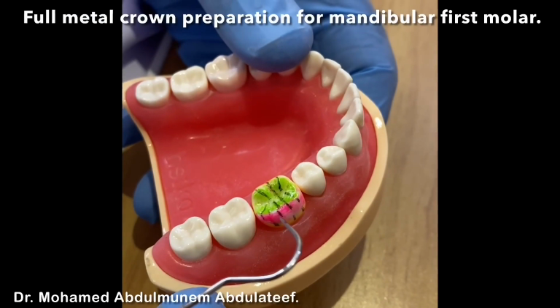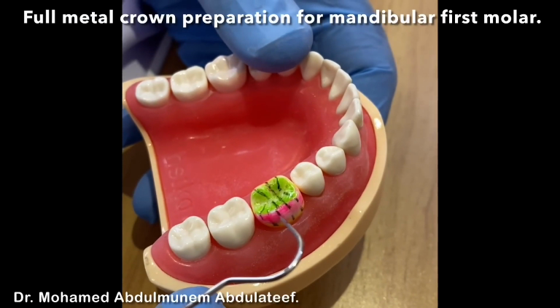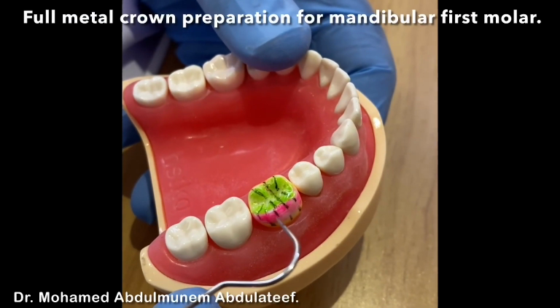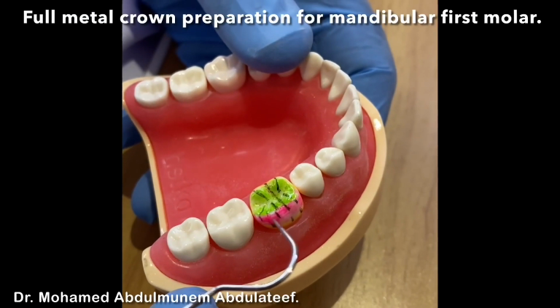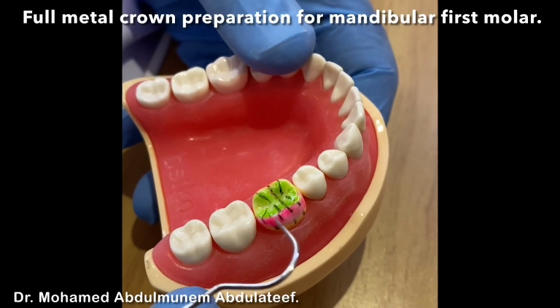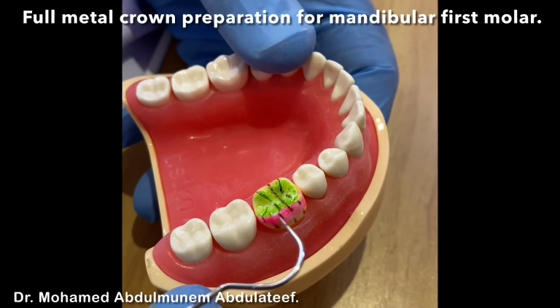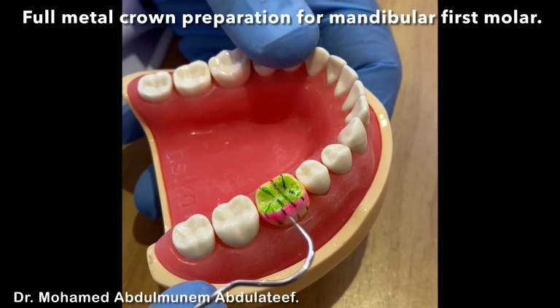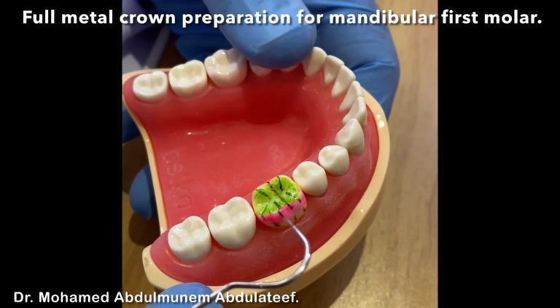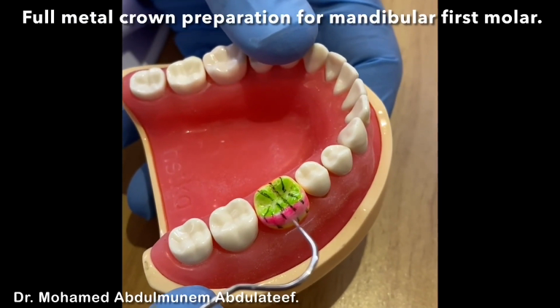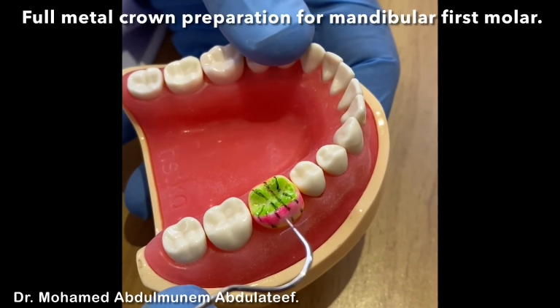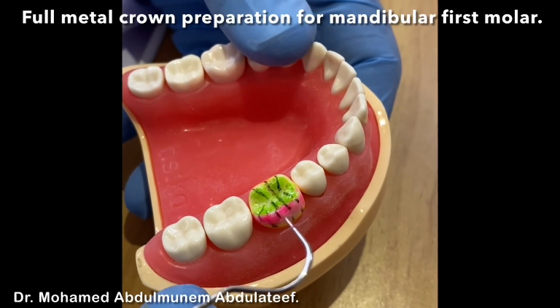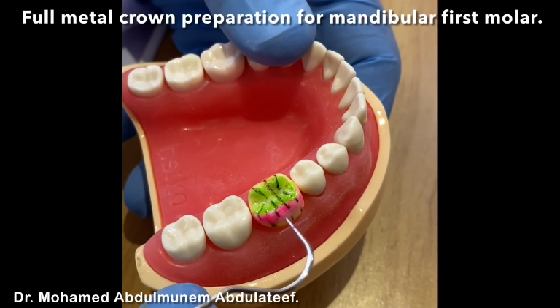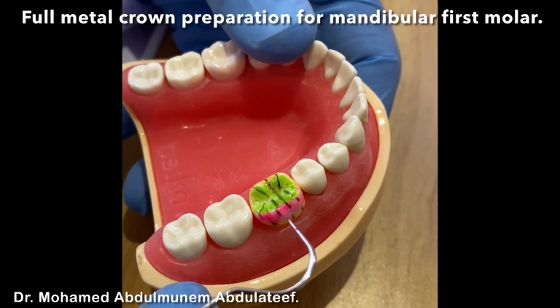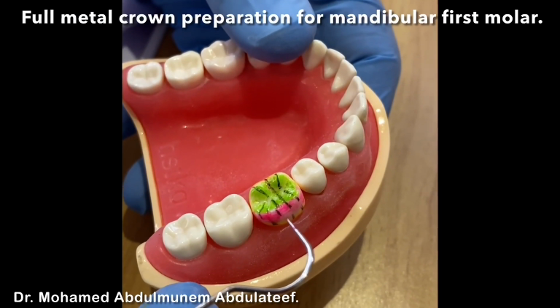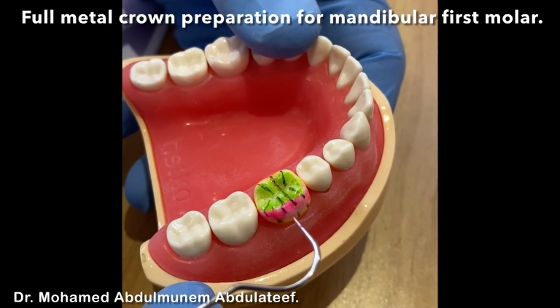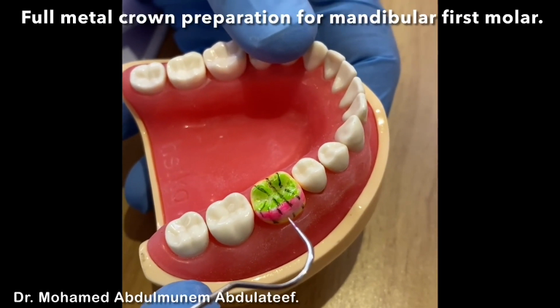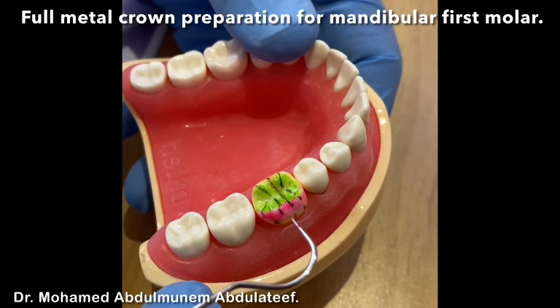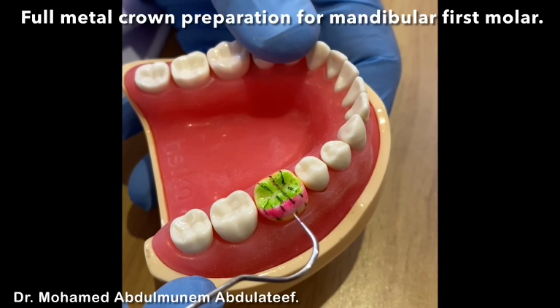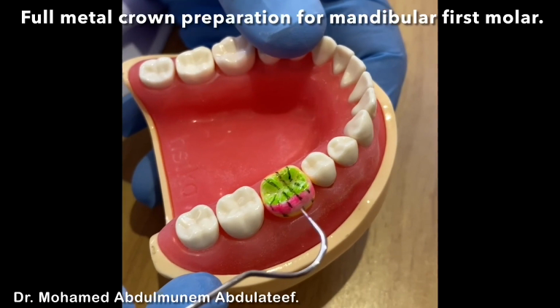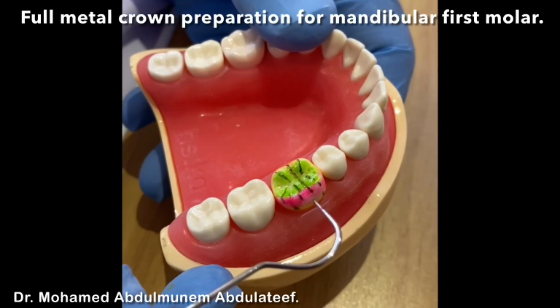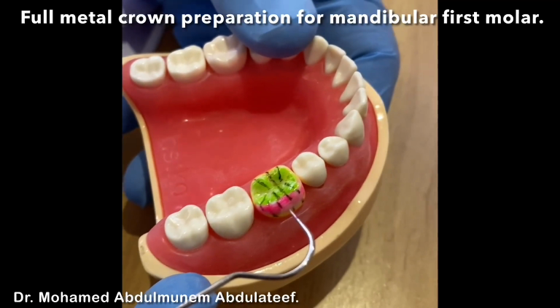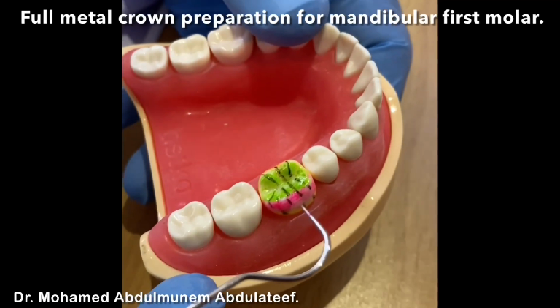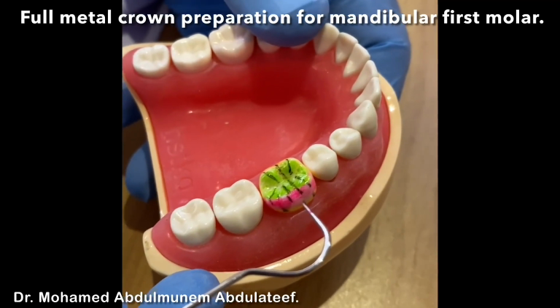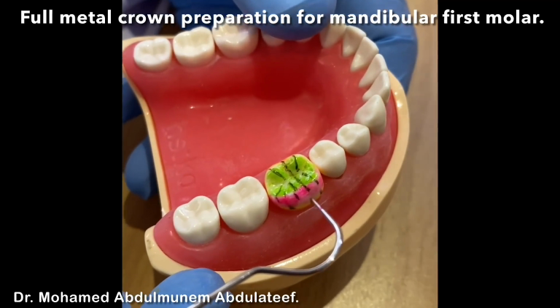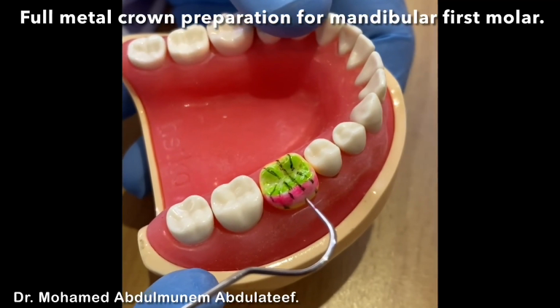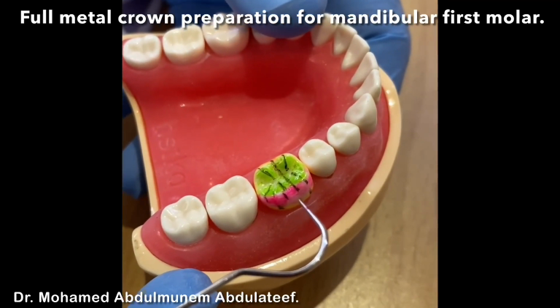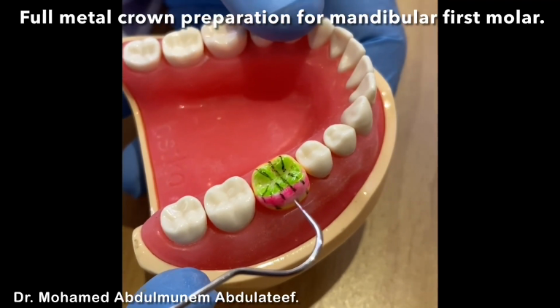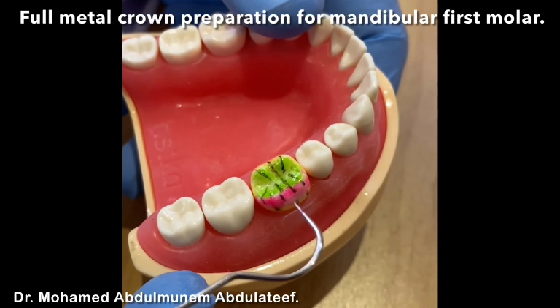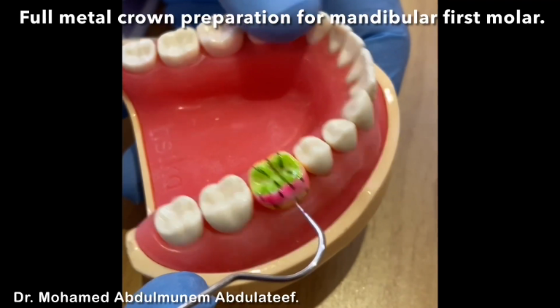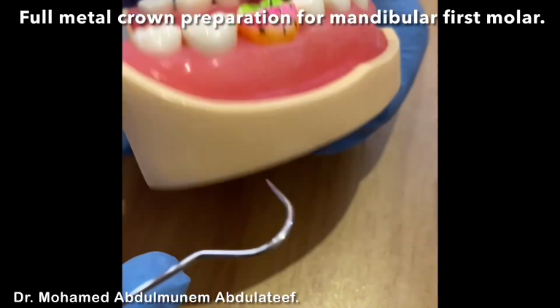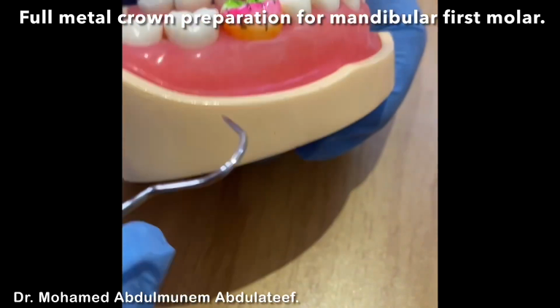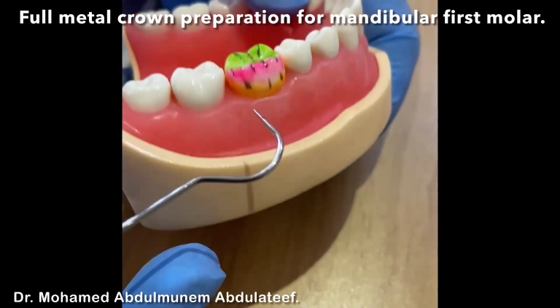Assalamu alaikum. Today we'll do a demonstration for tooth preparation for metal crown for lower six.